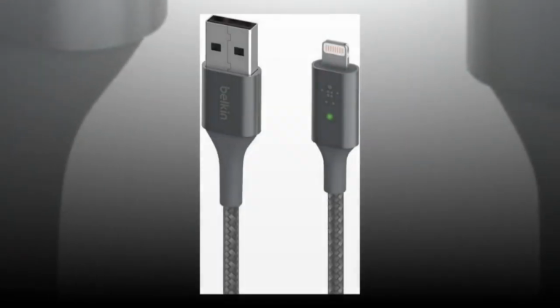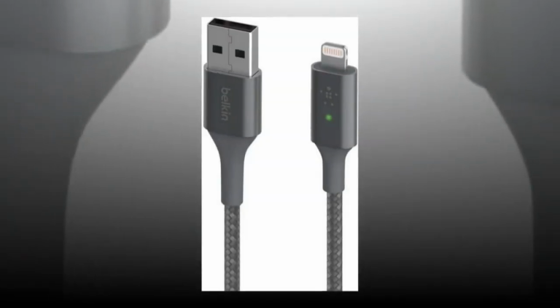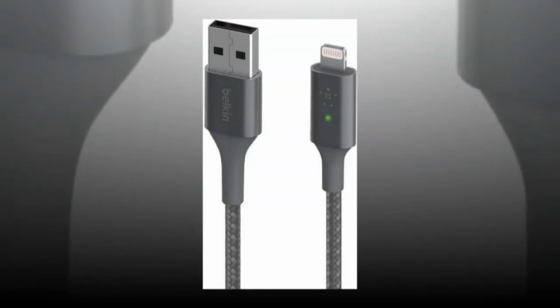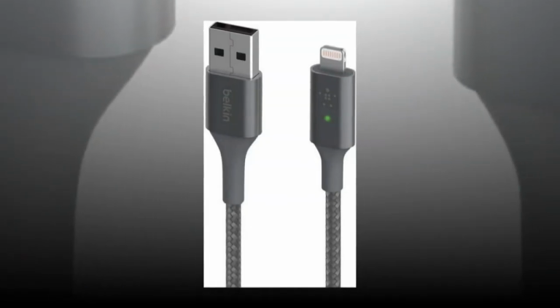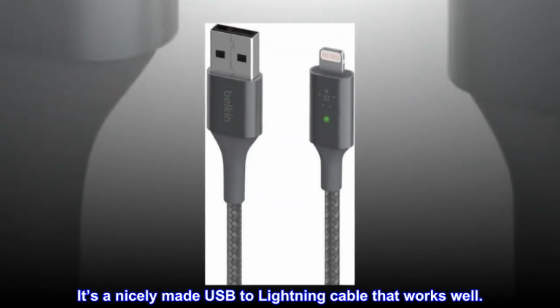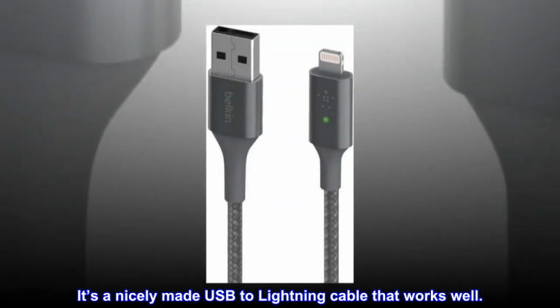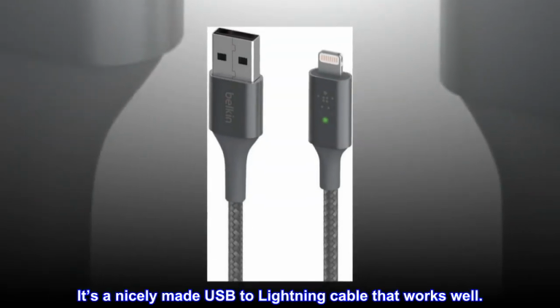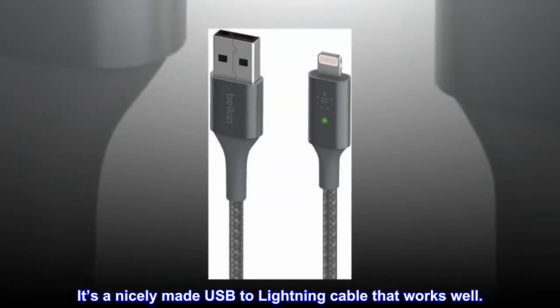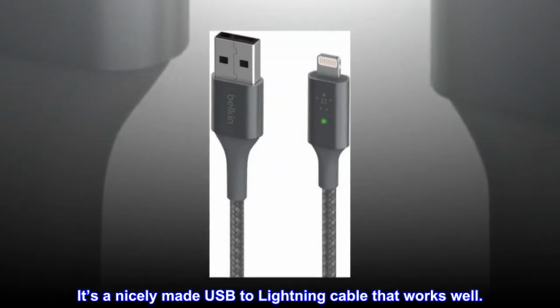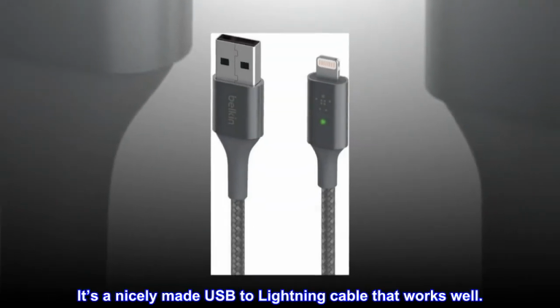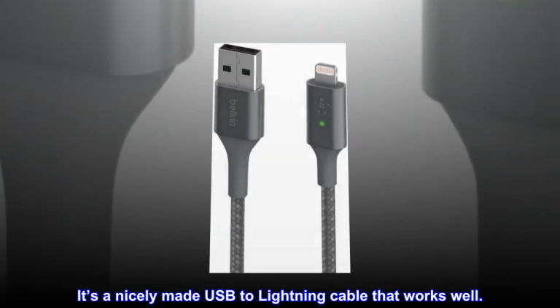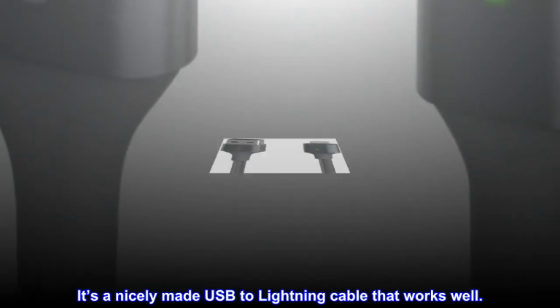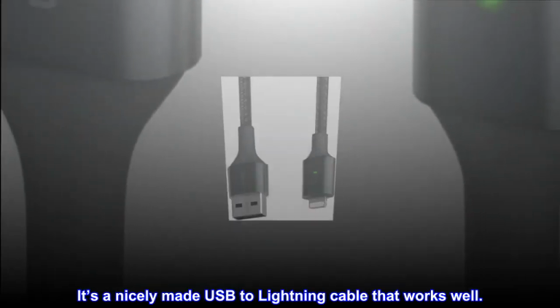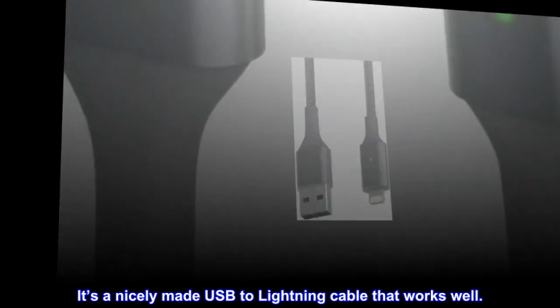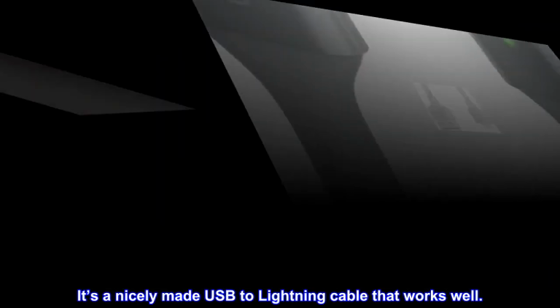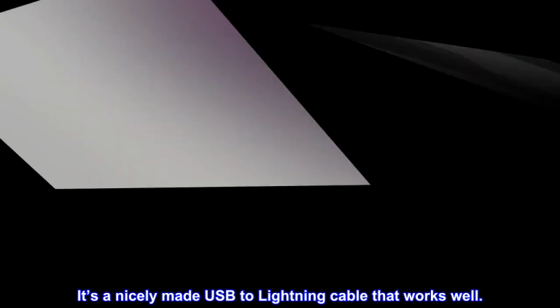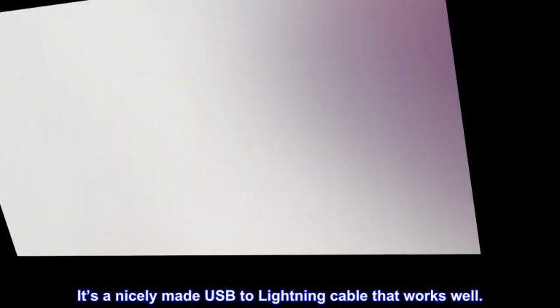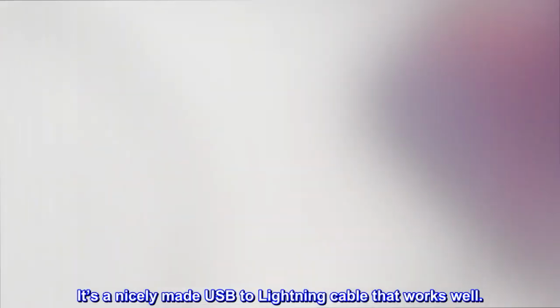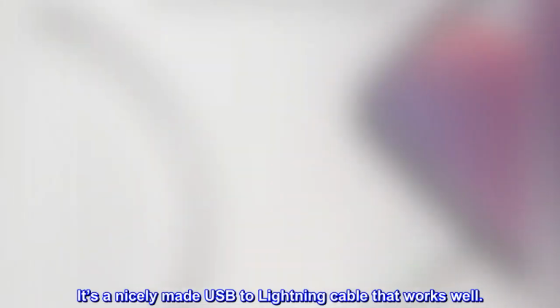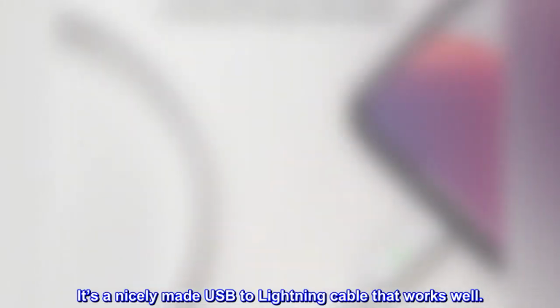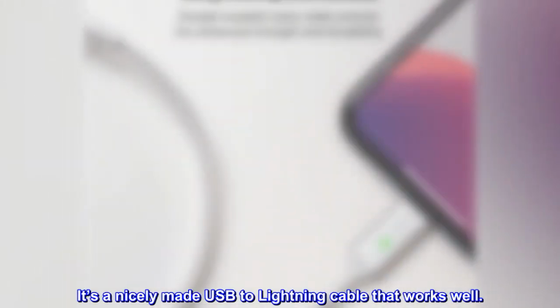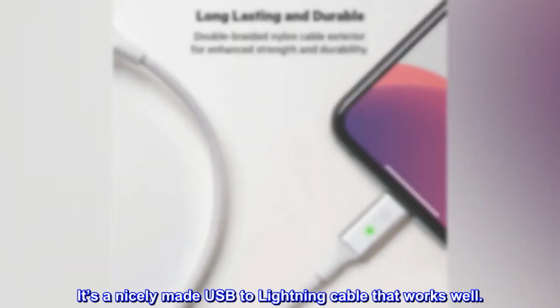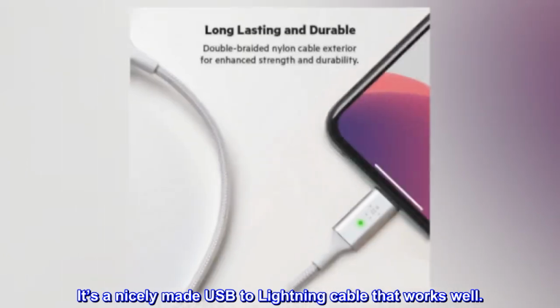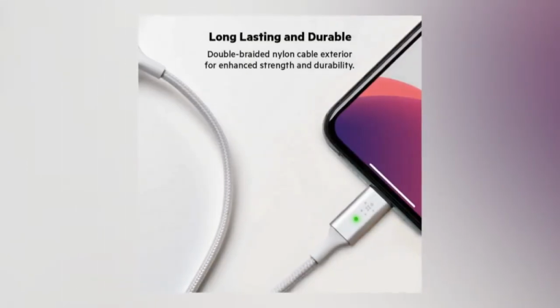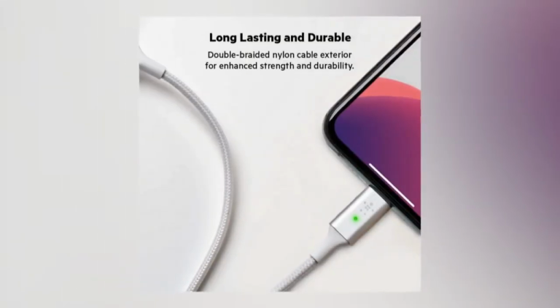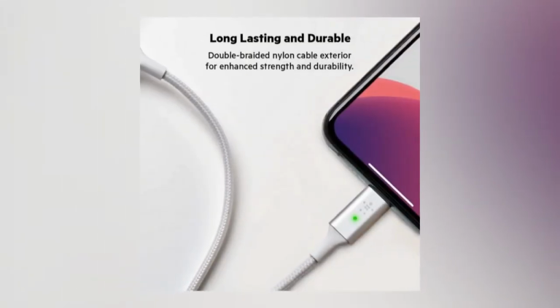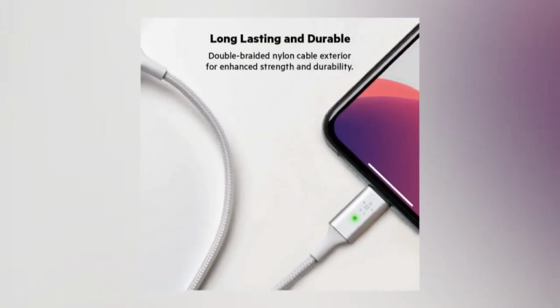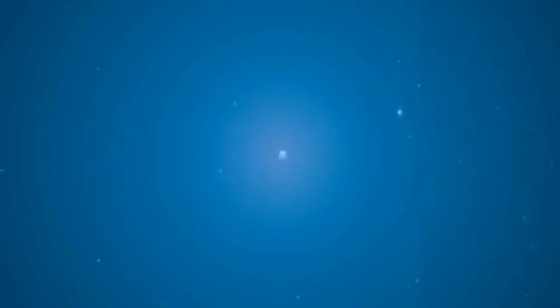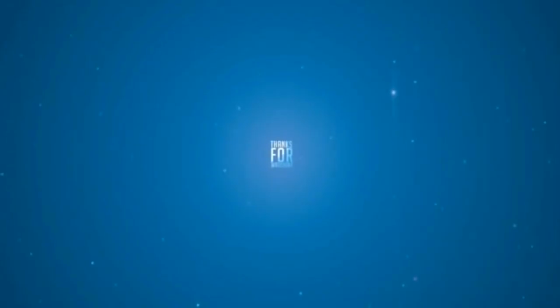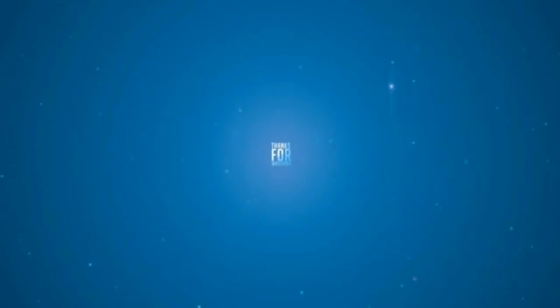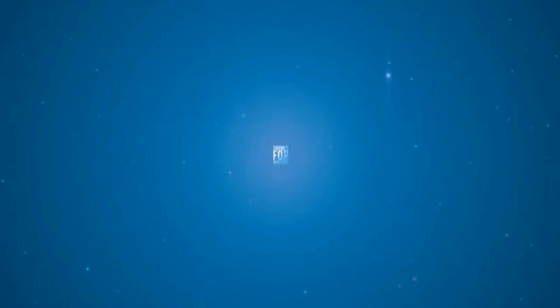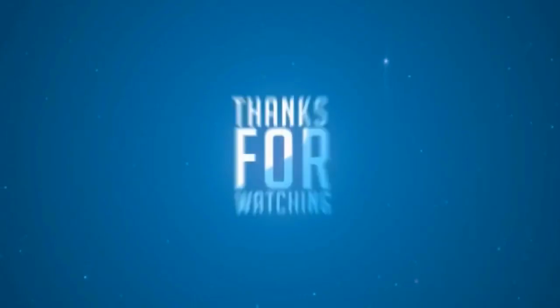It's a nicely made USB to lightning cable that works well.